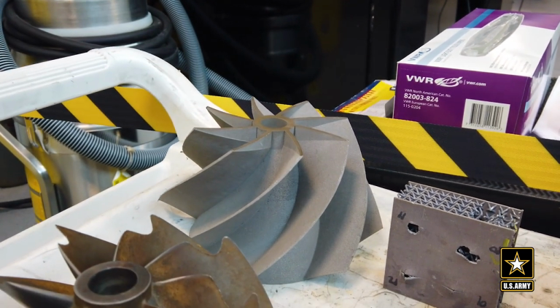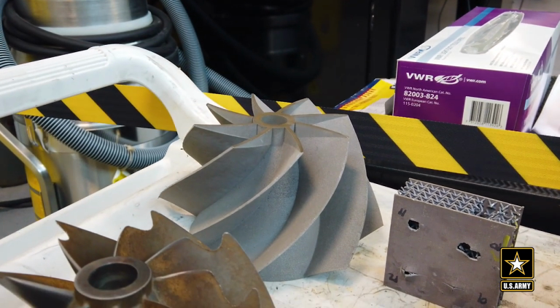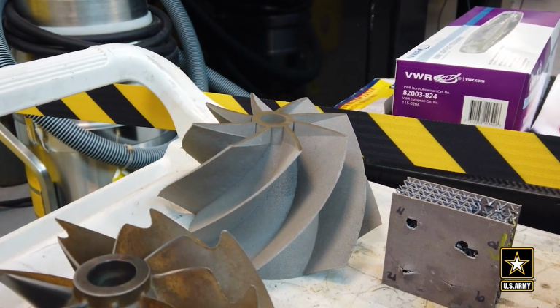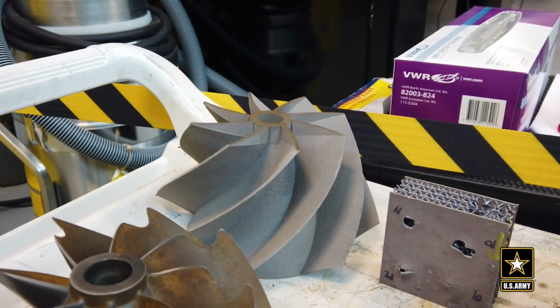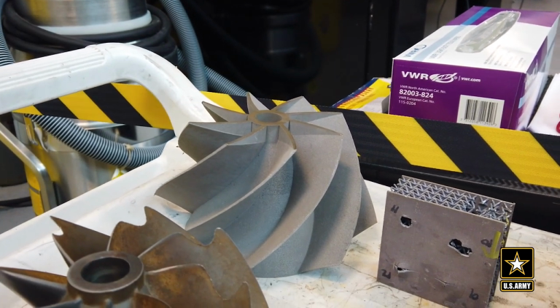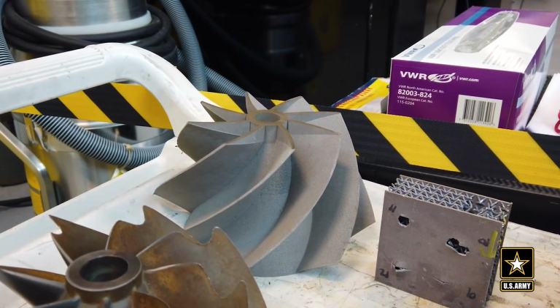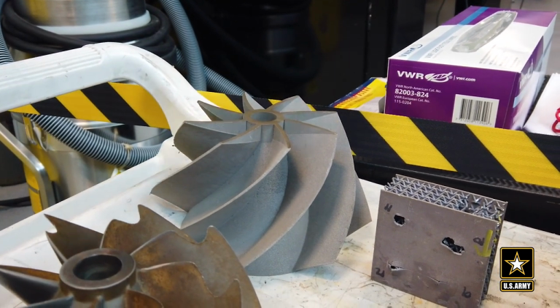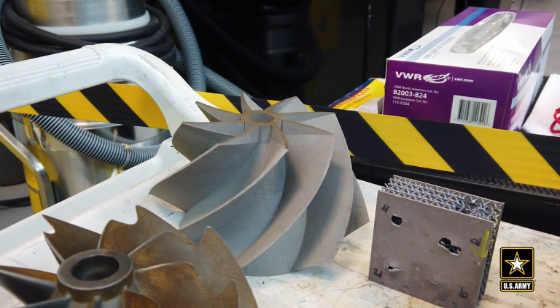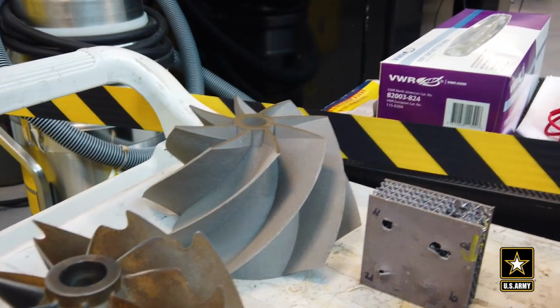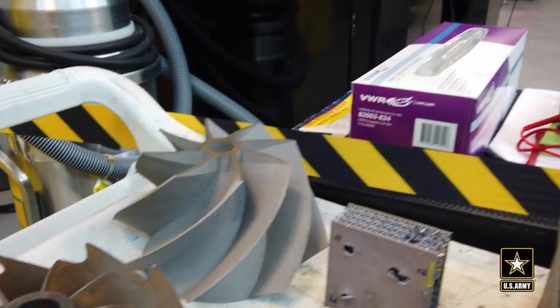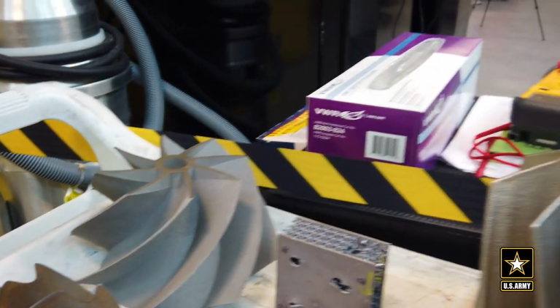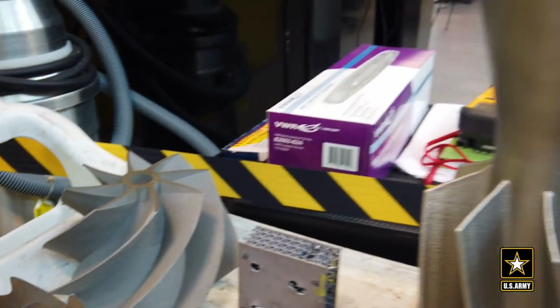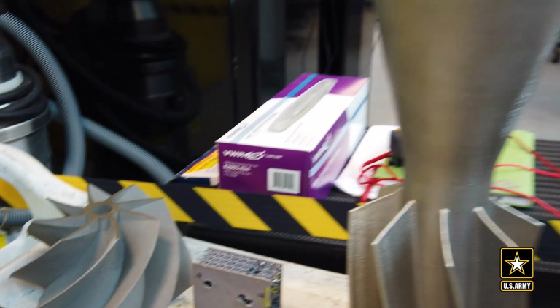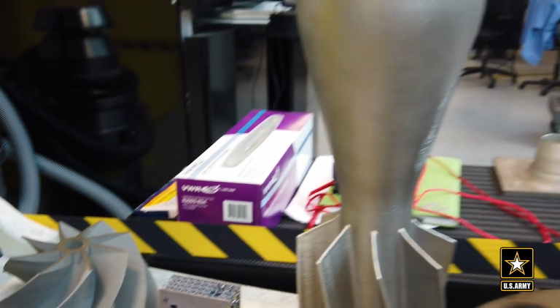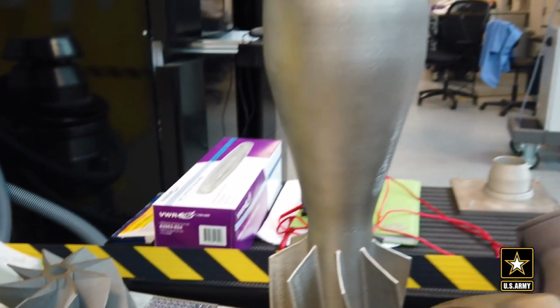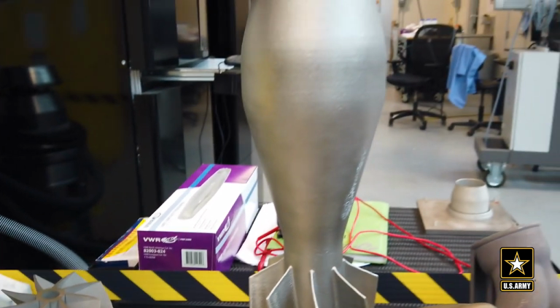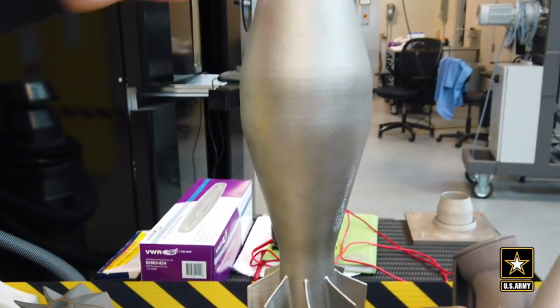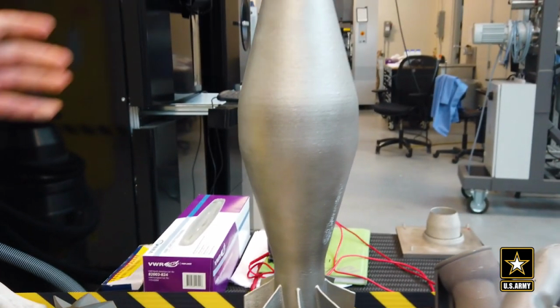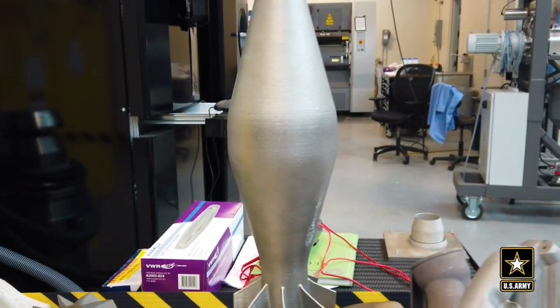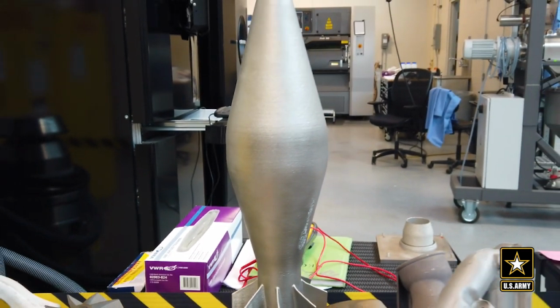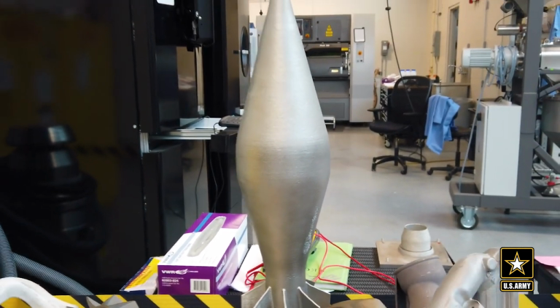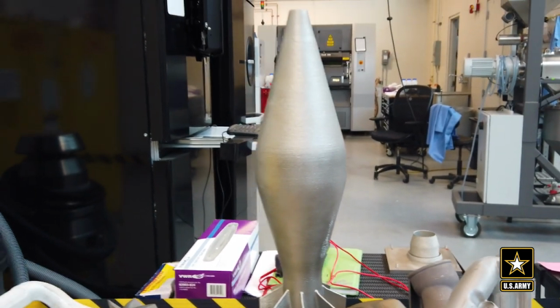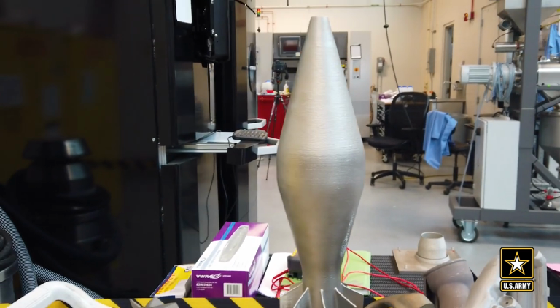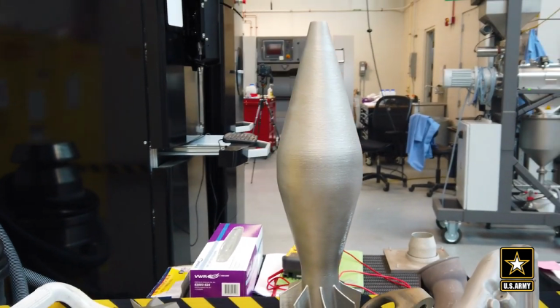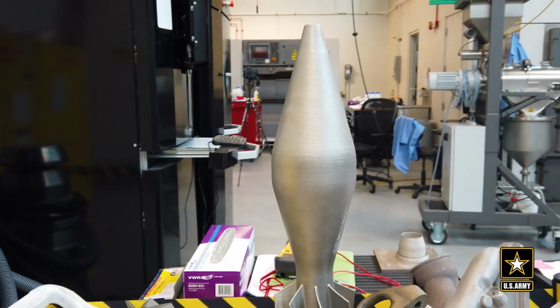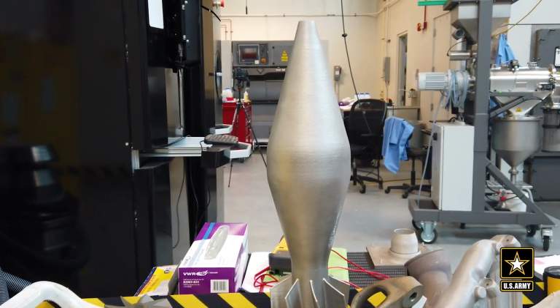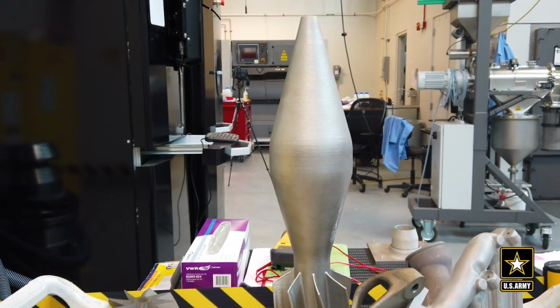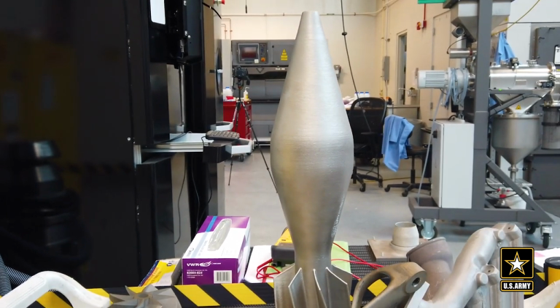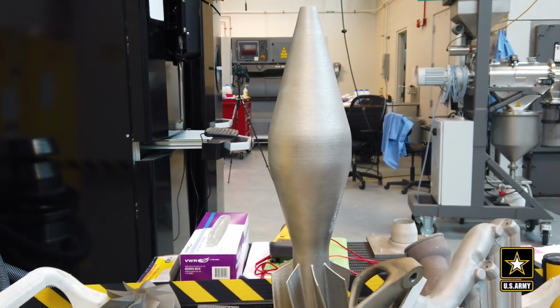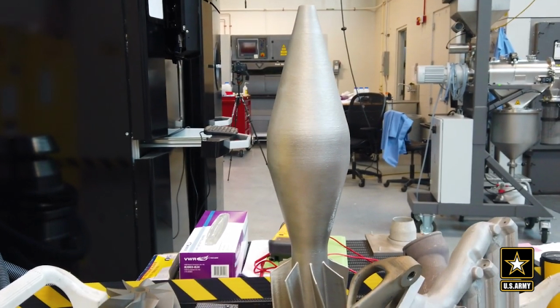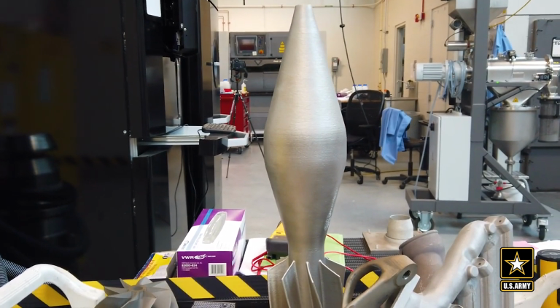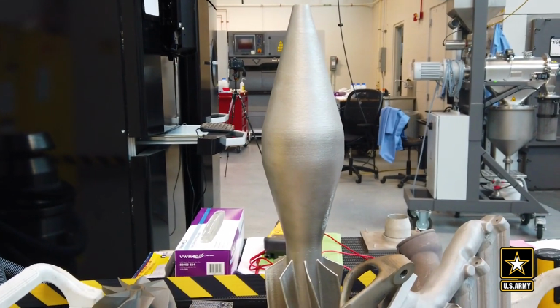One of our big efforts is on printing of munitions. Next-generation munitions is one of our essential research programs.